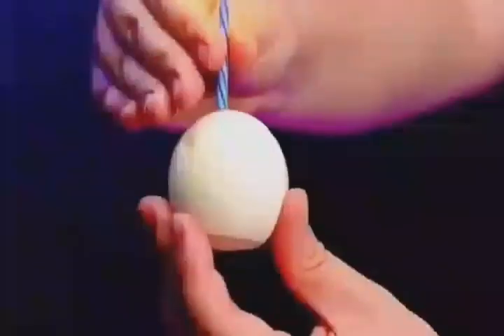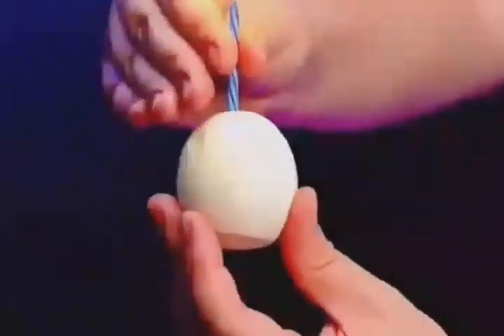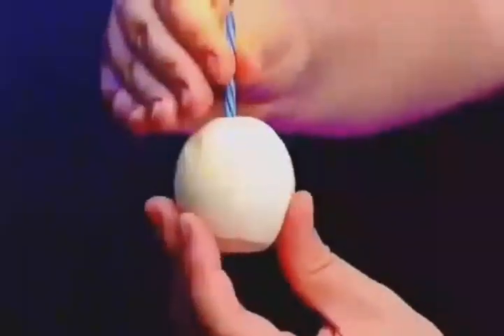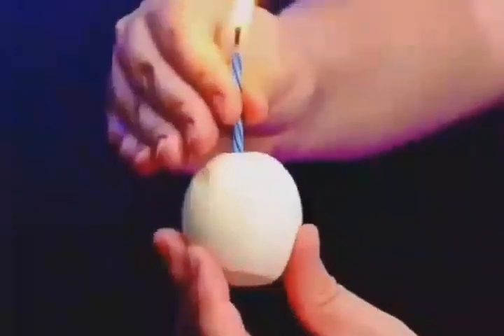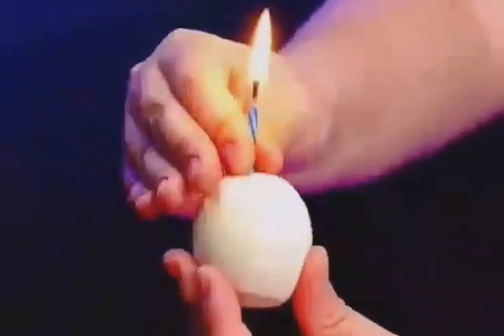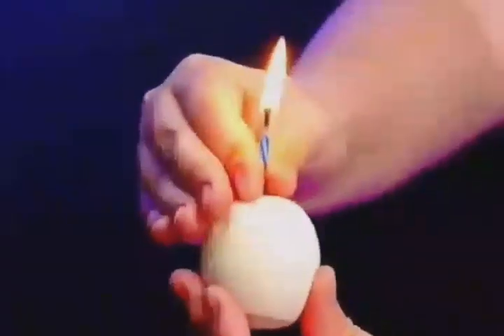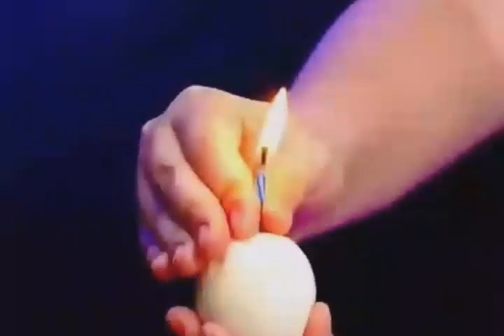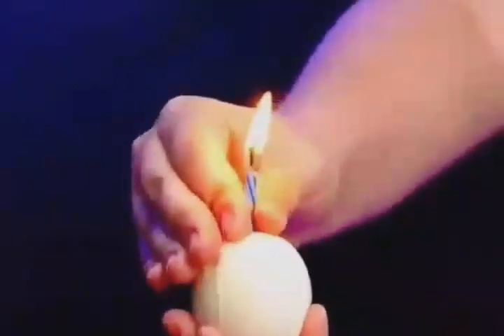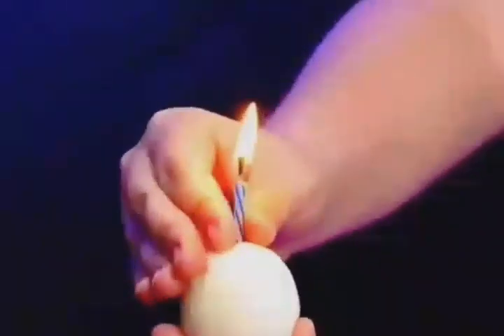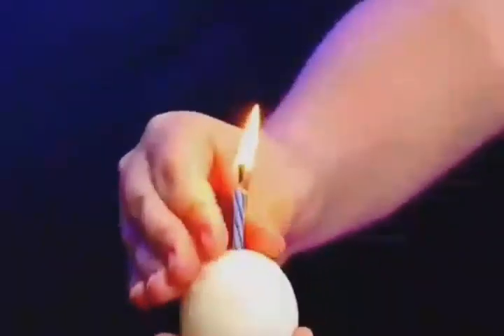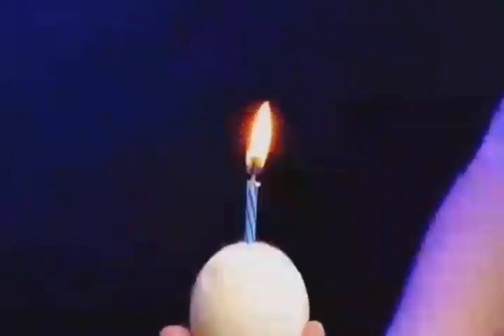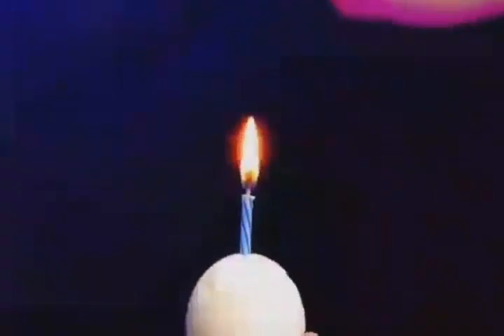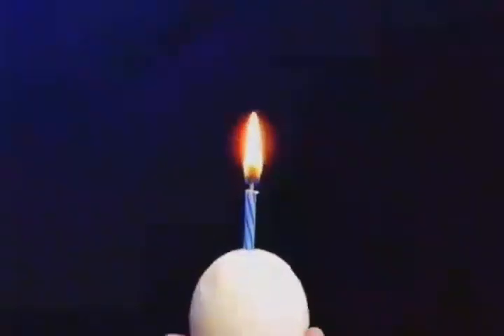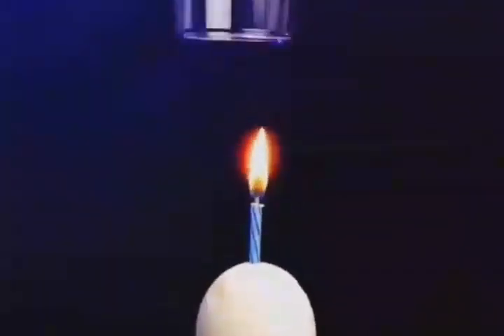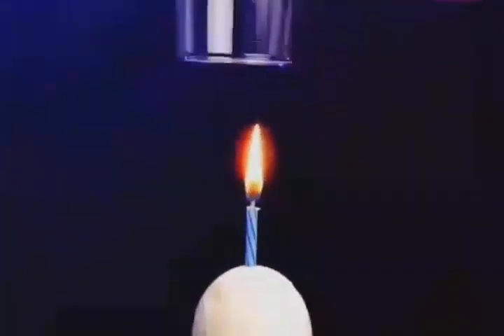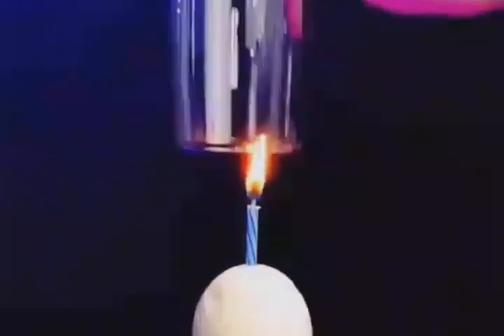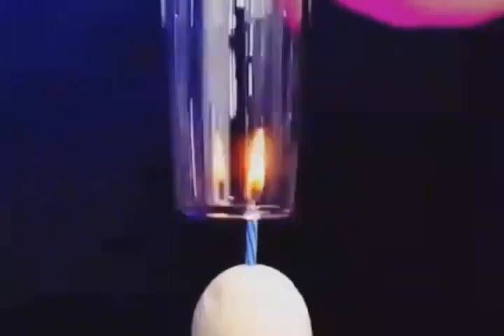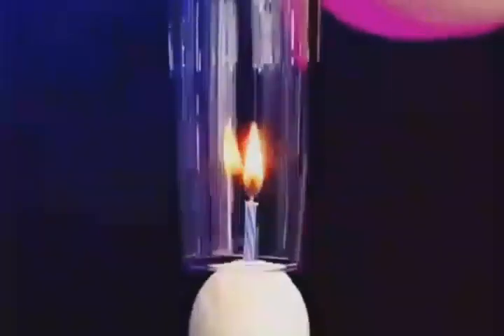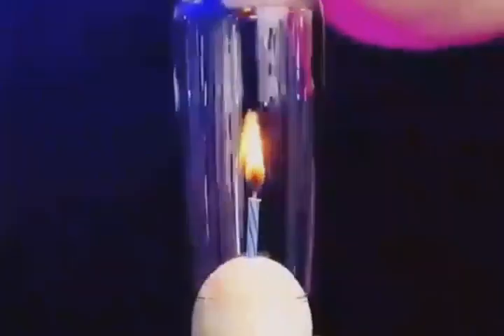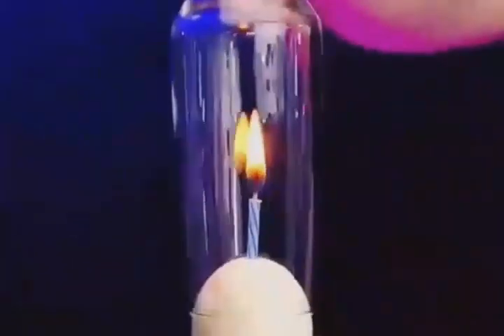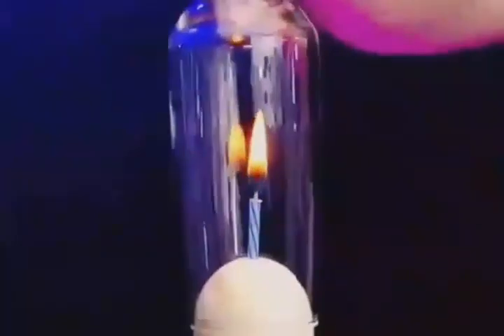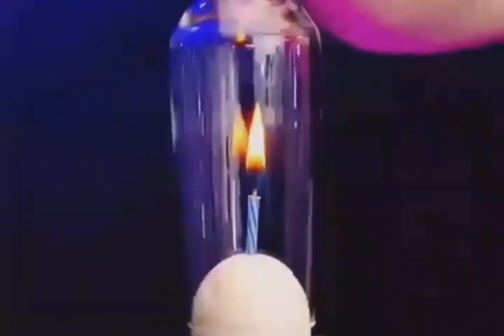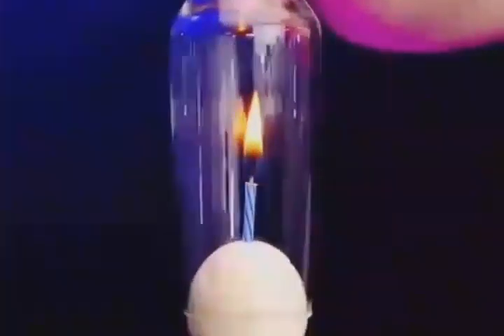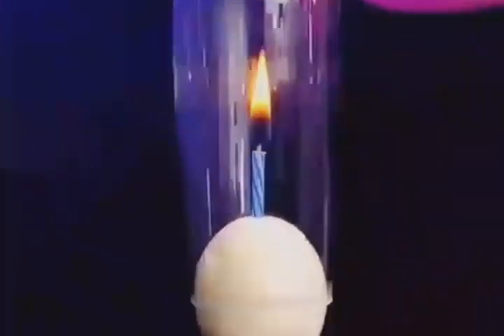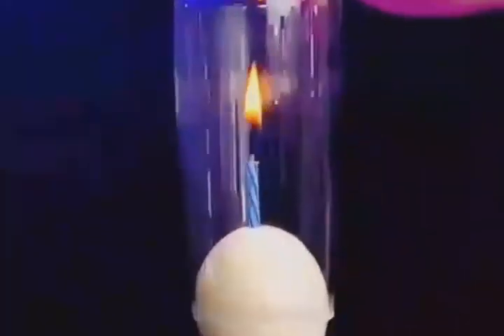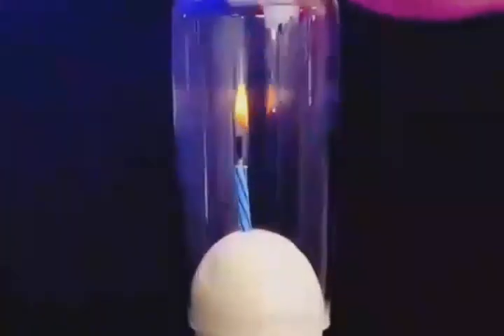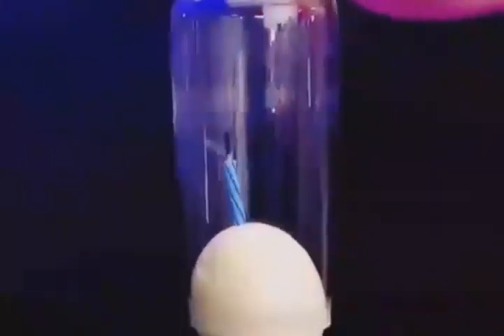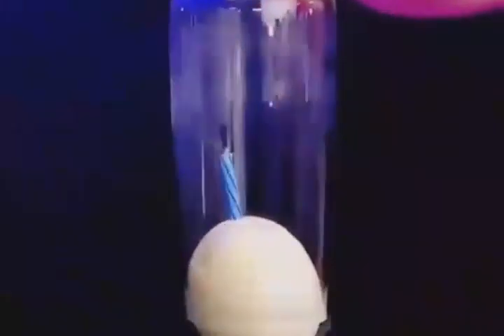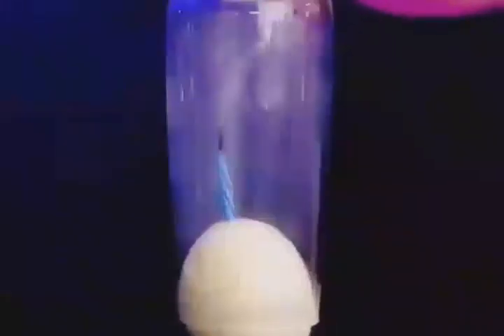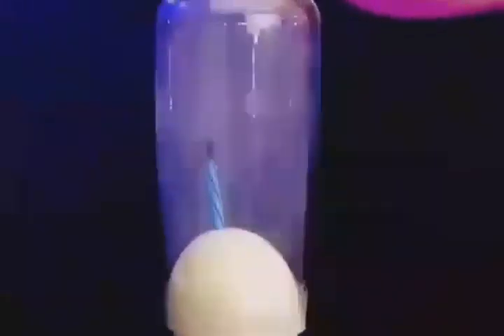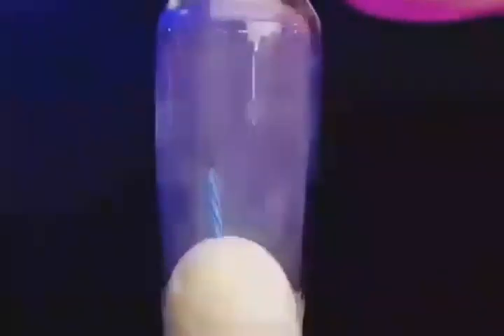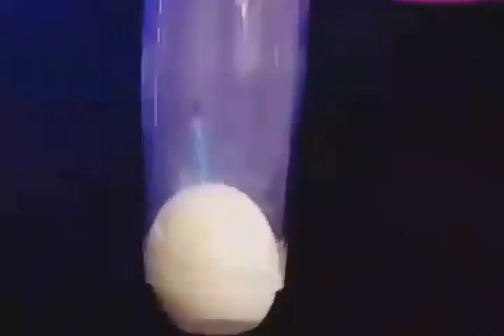Light a birthday candle on top of an egg and cover it with a red wine glass. The egg is then sucked up into the glass.